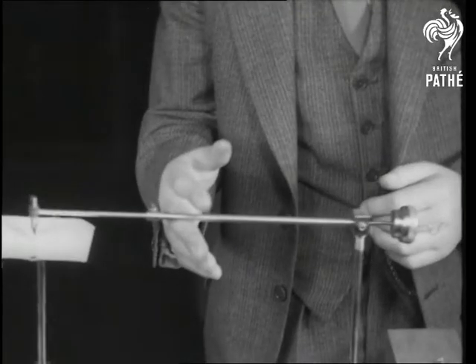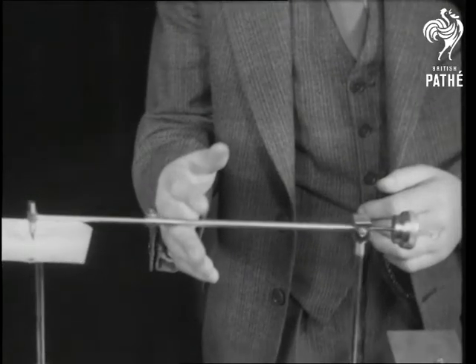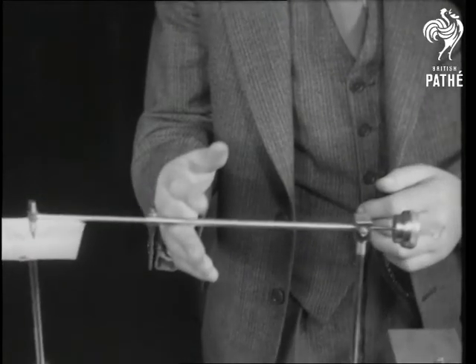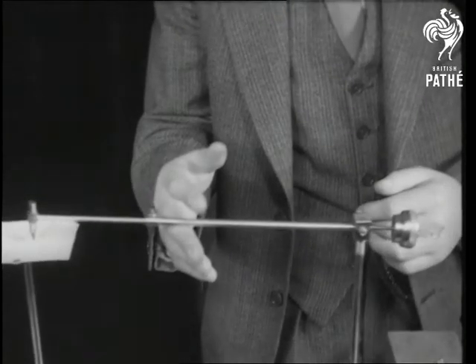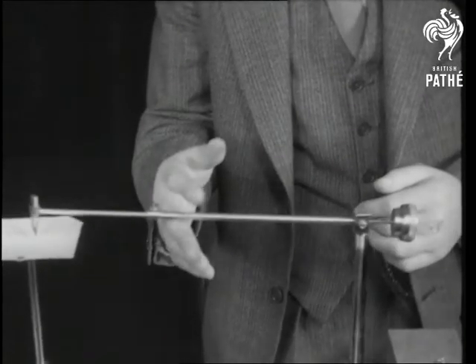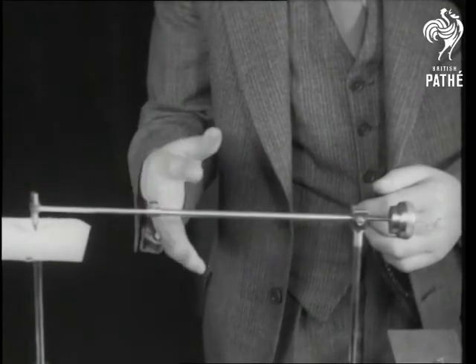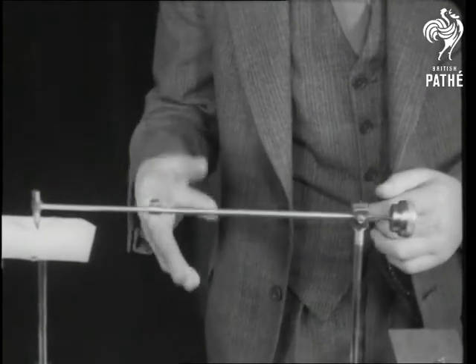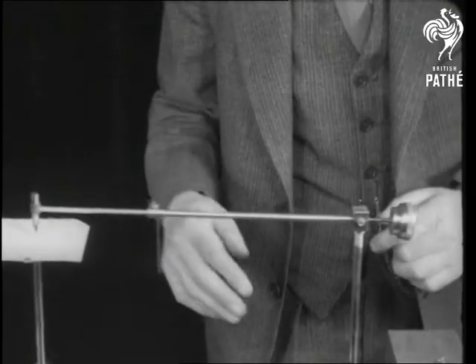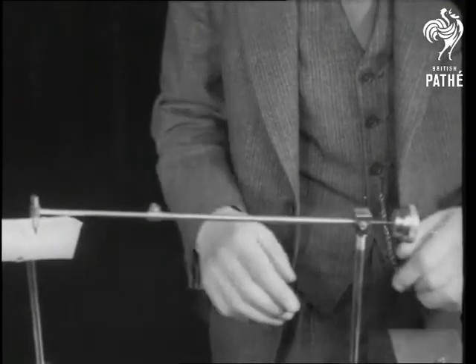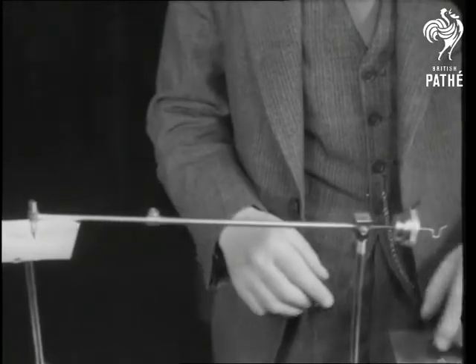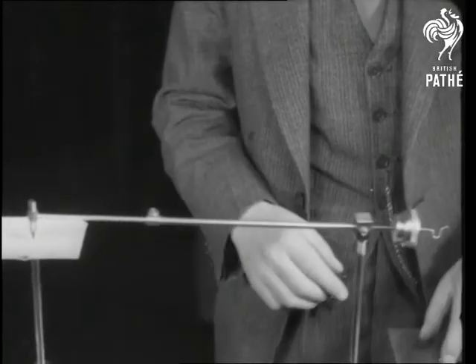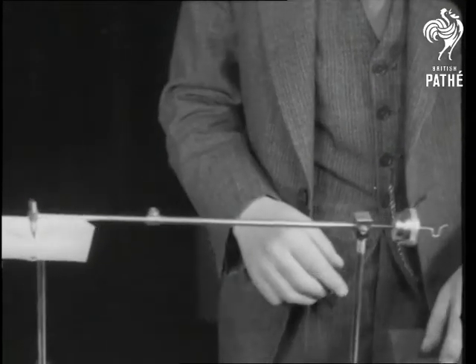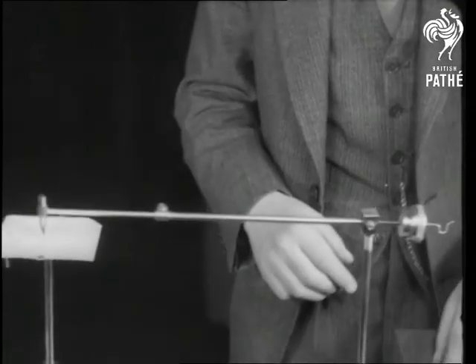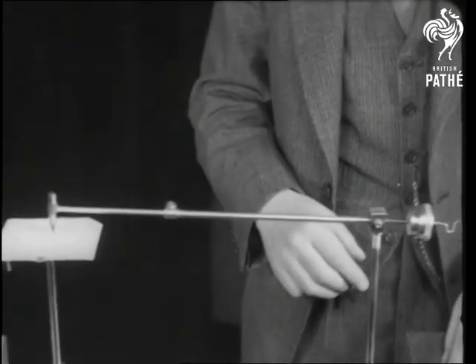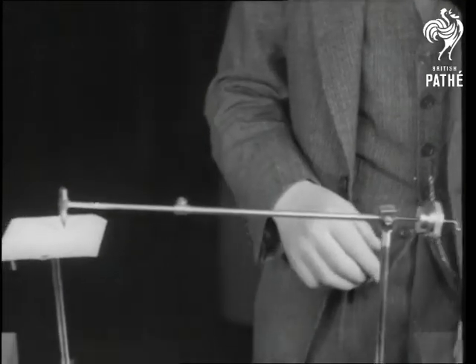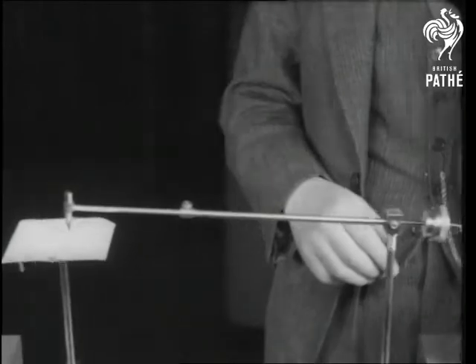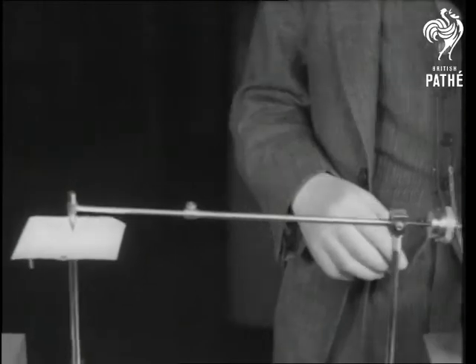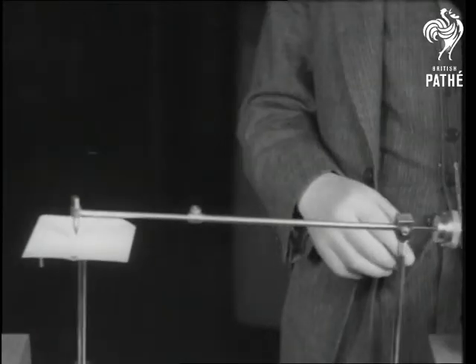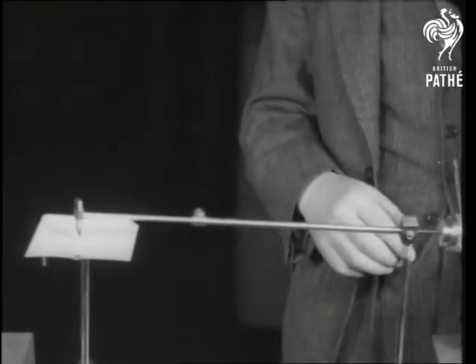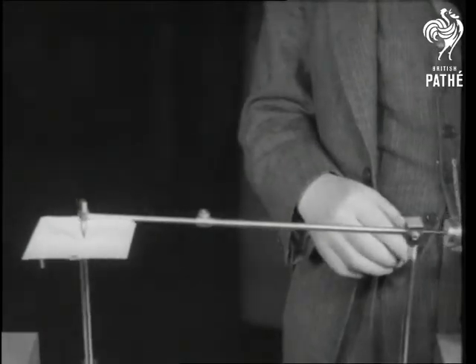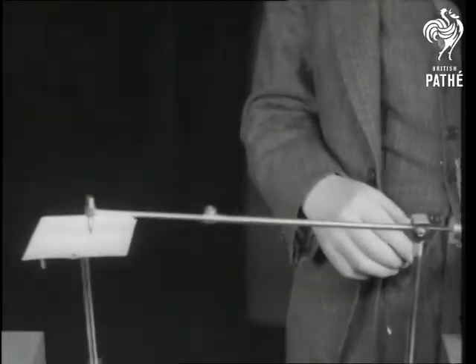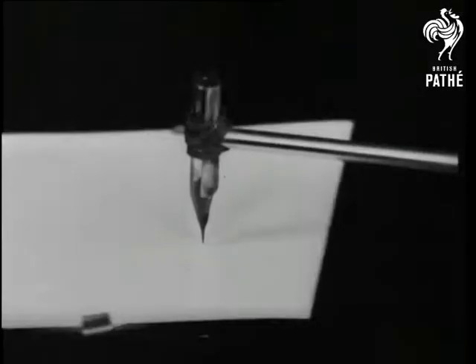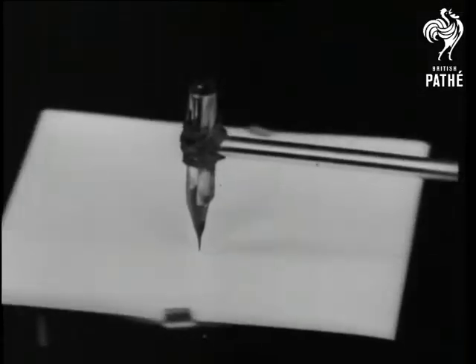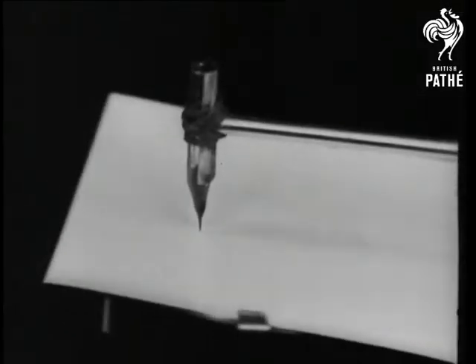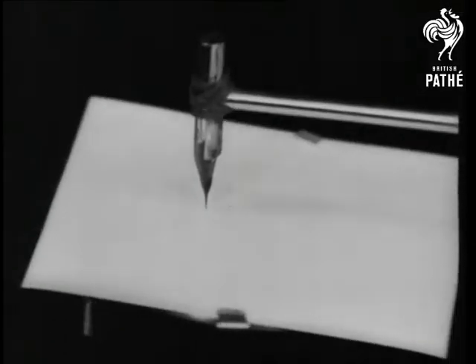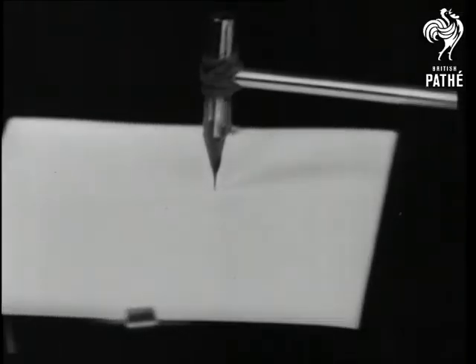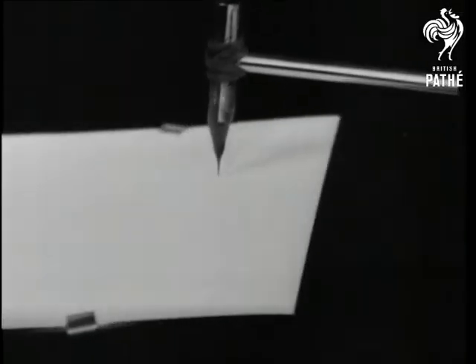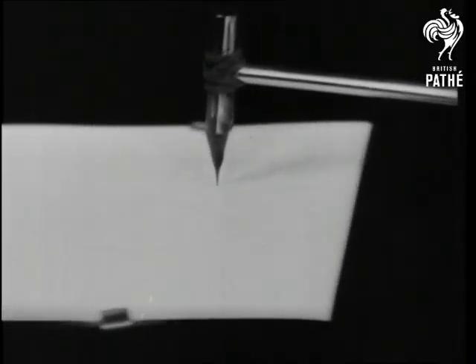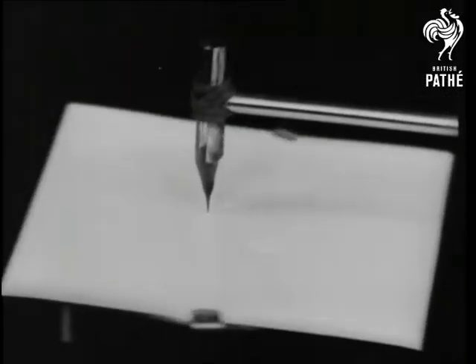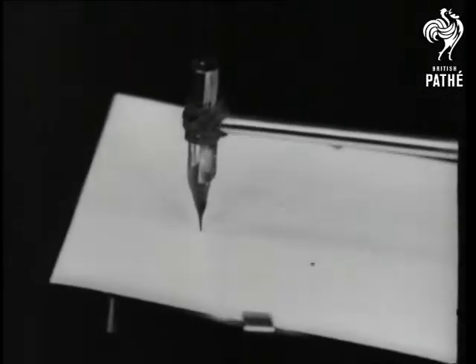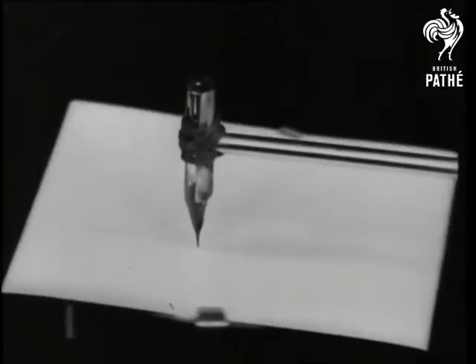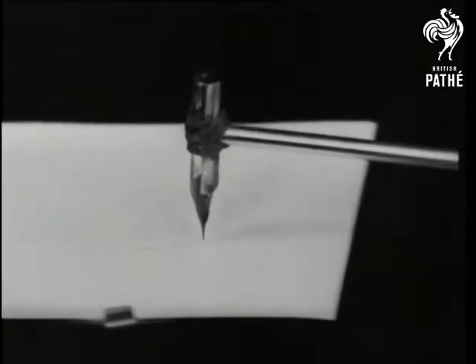To the end of one pendulum is fixed a glass pen, and to the end of the other a disc and paper.